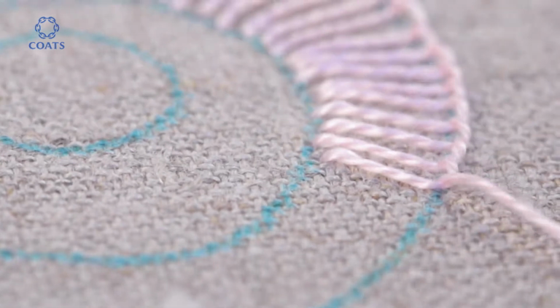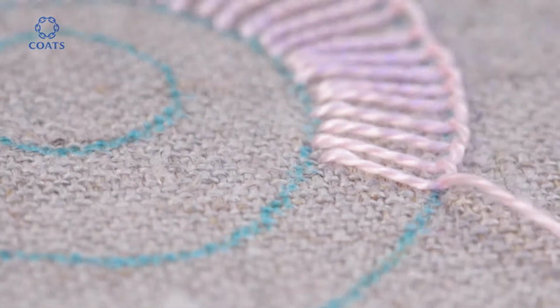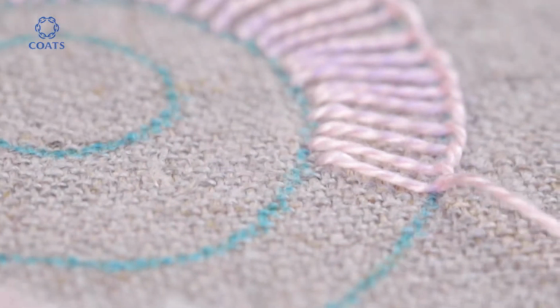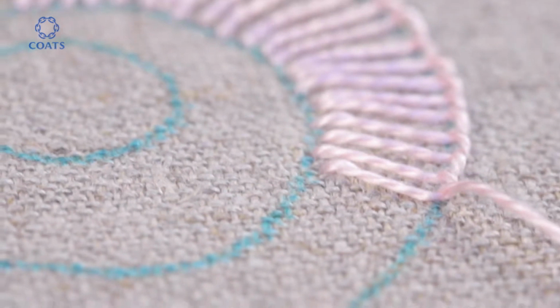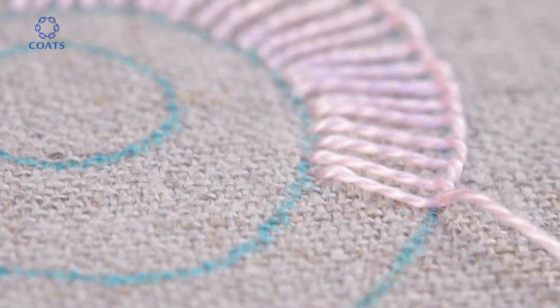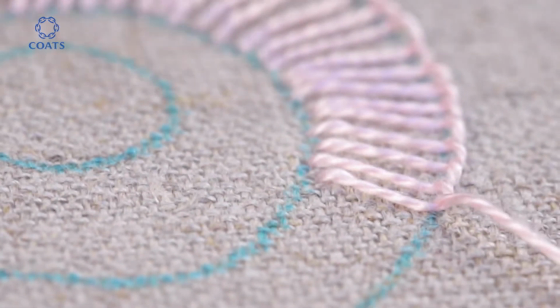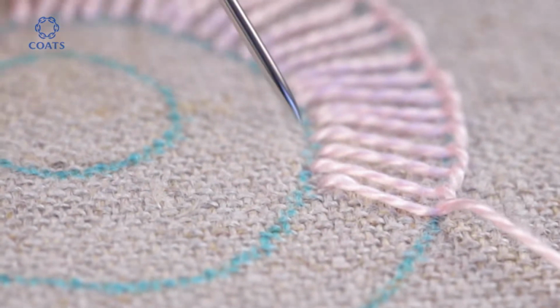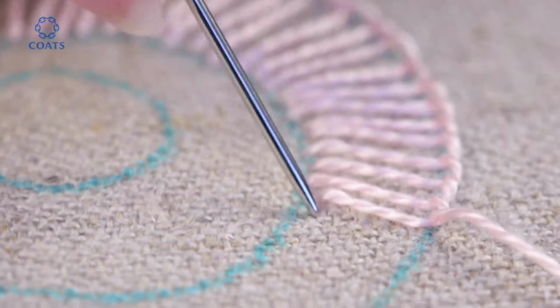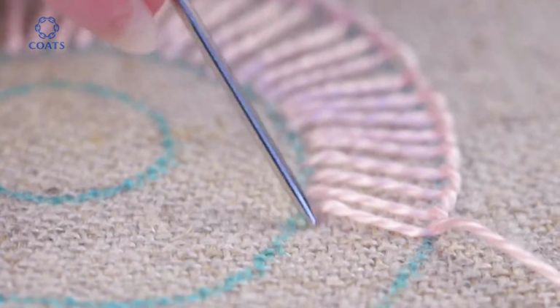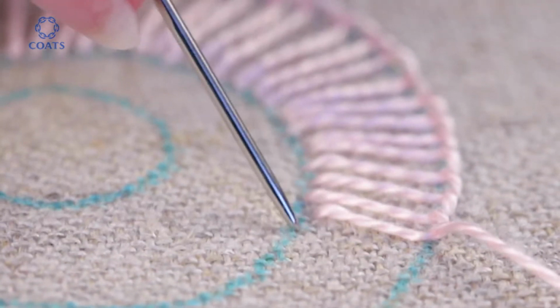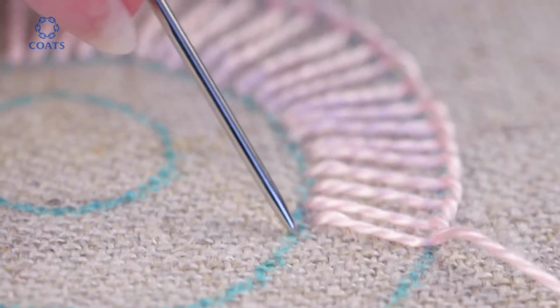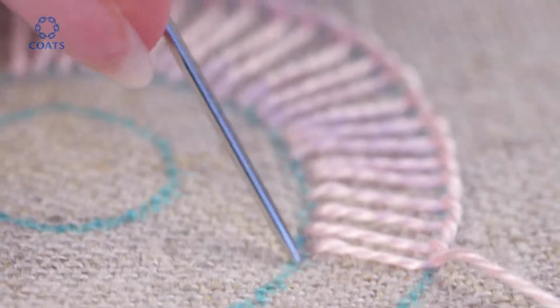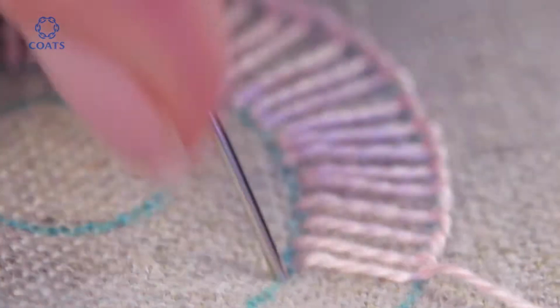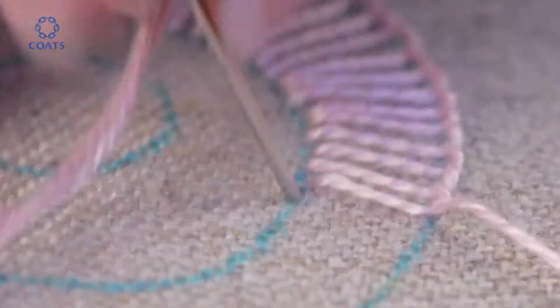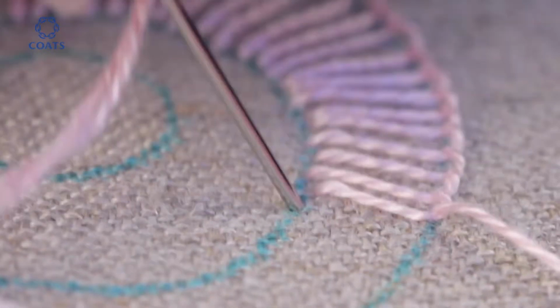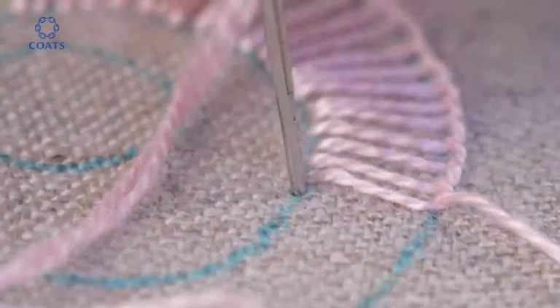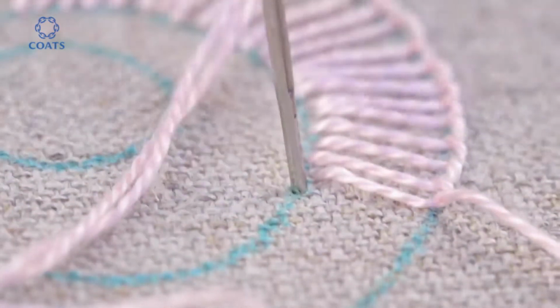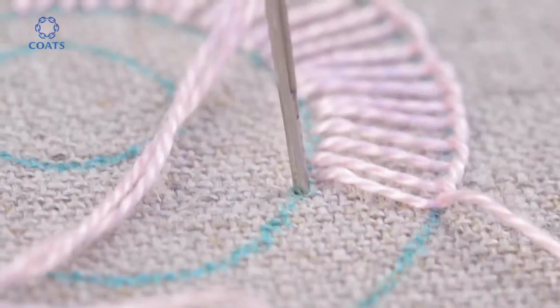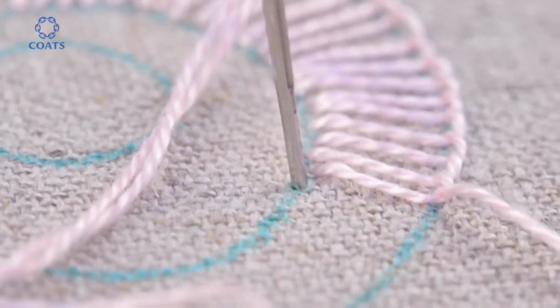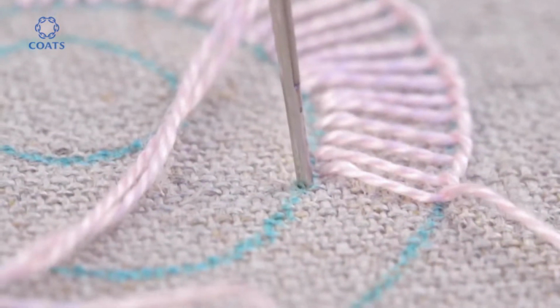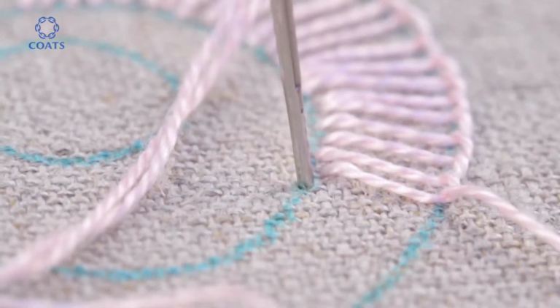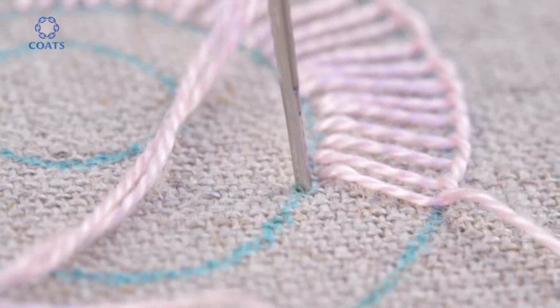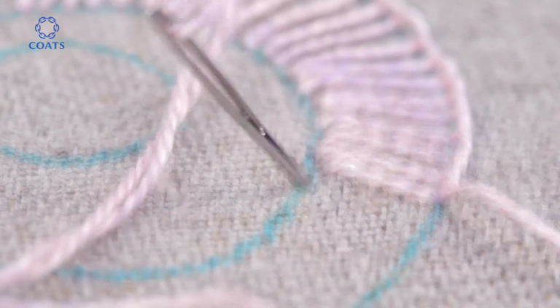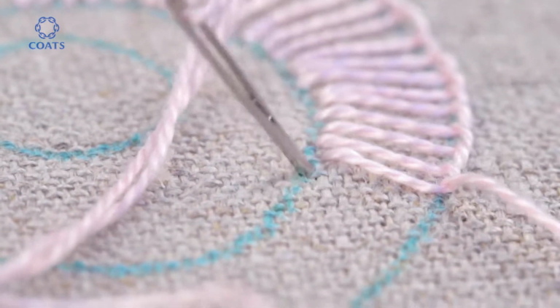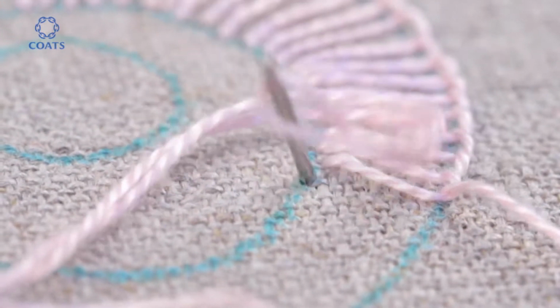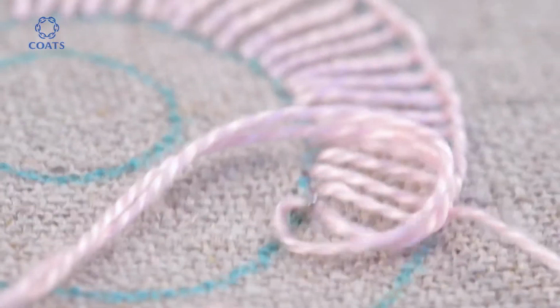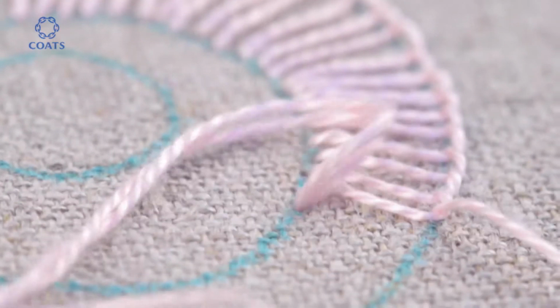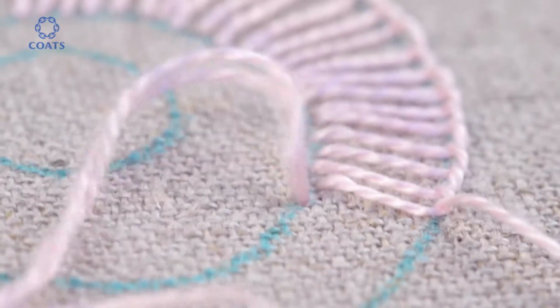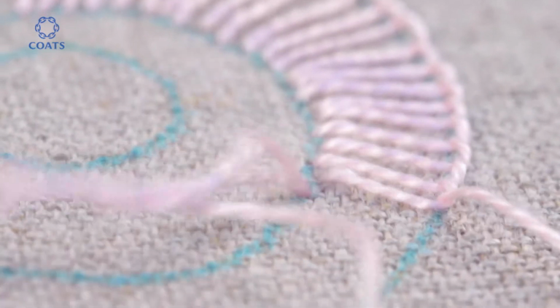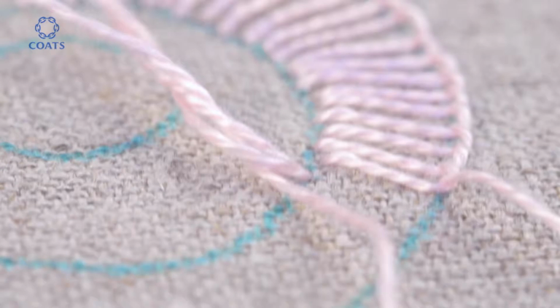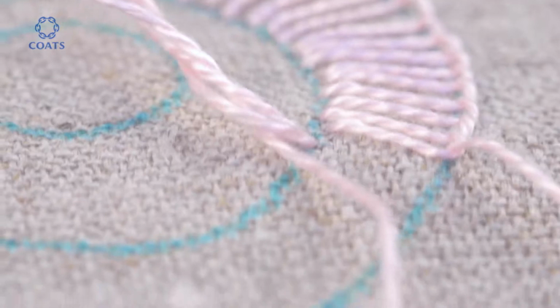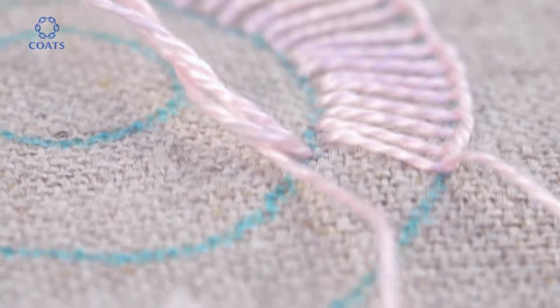Ensure that you leave a small gap between each stitch to enable the base fabric to show through.